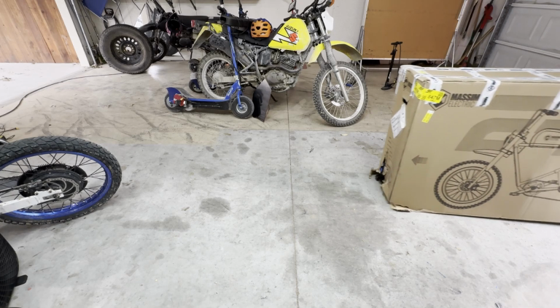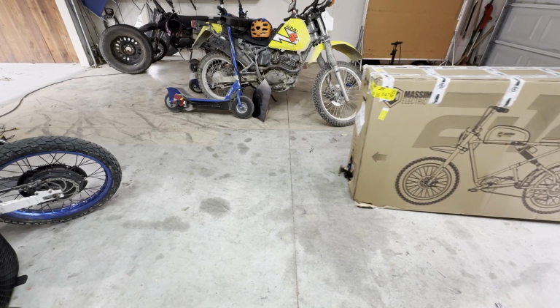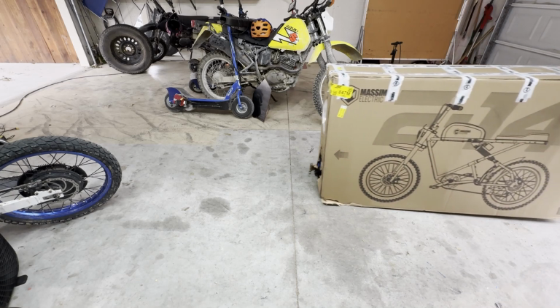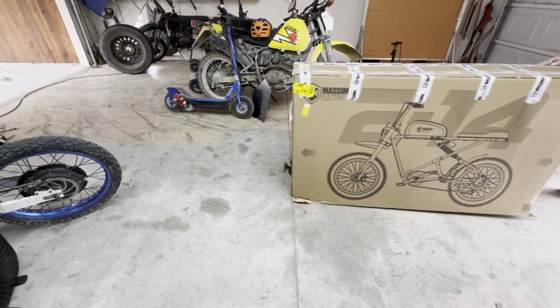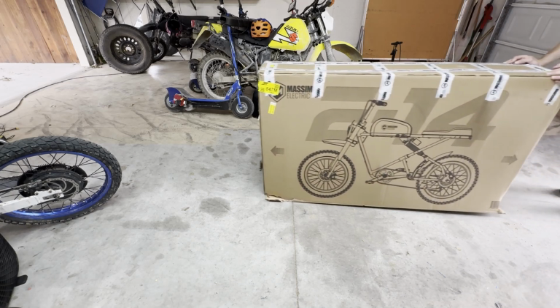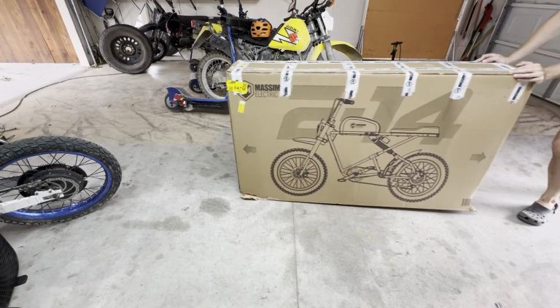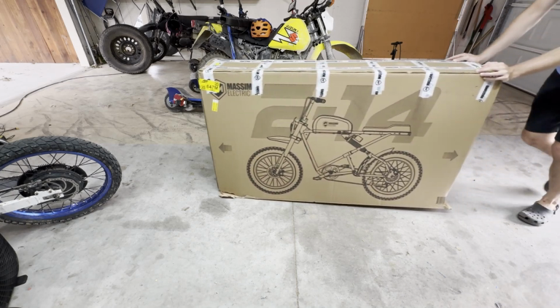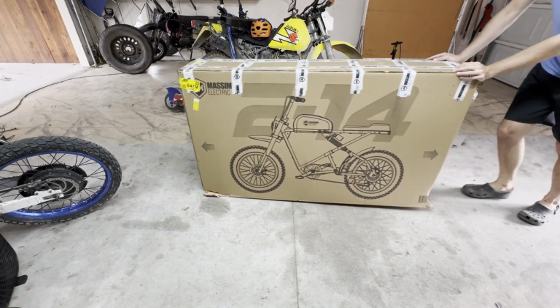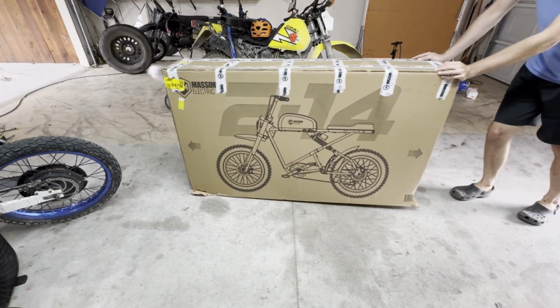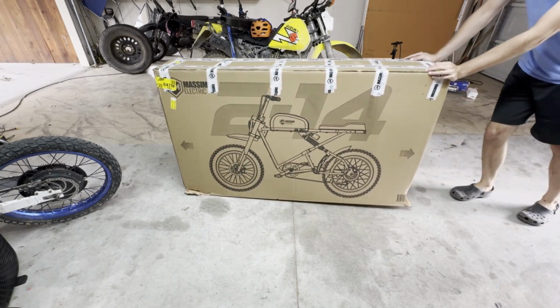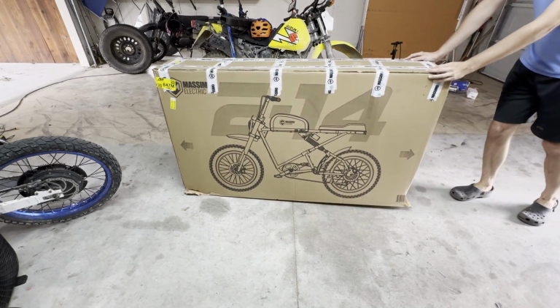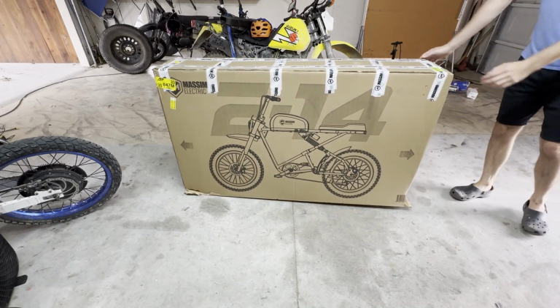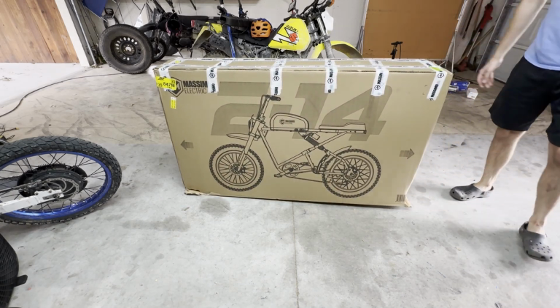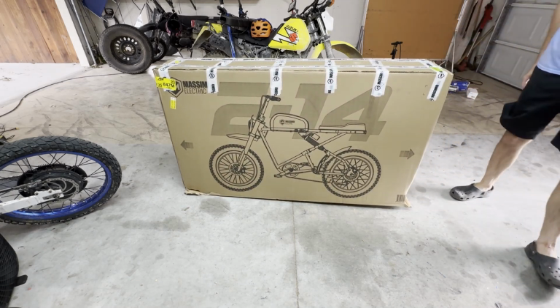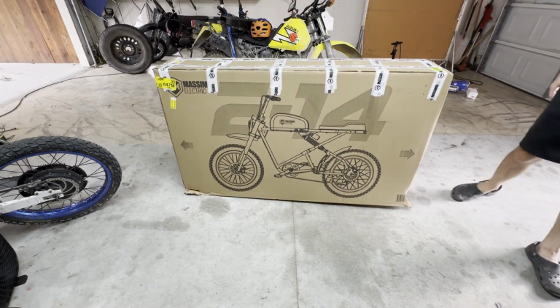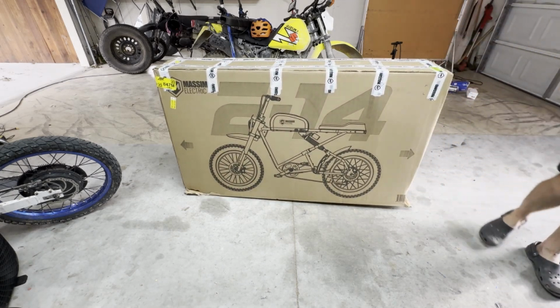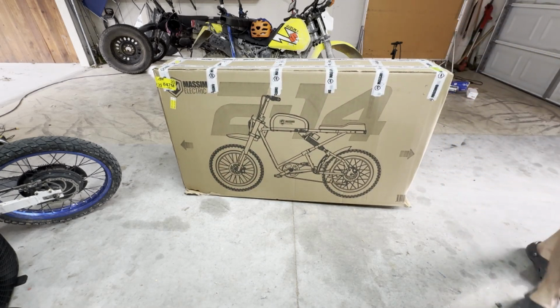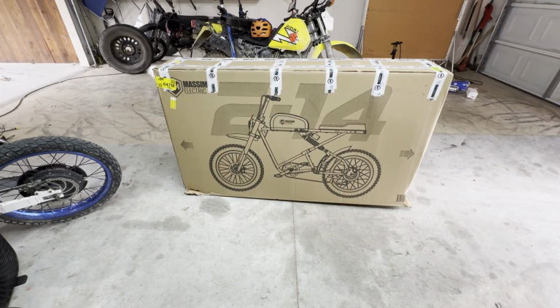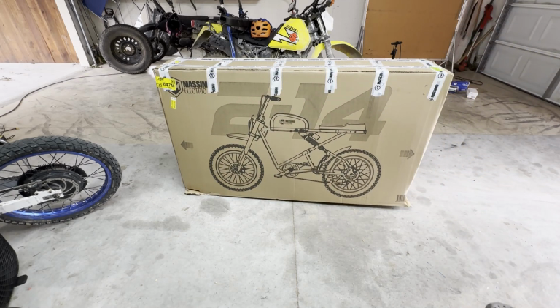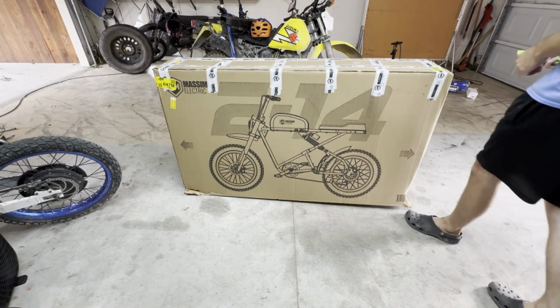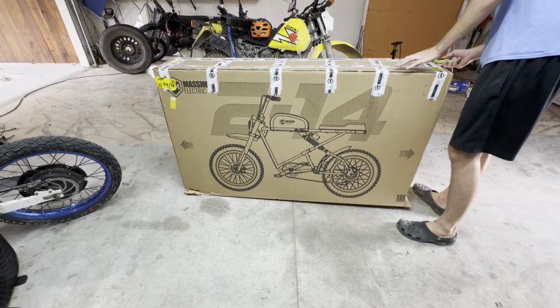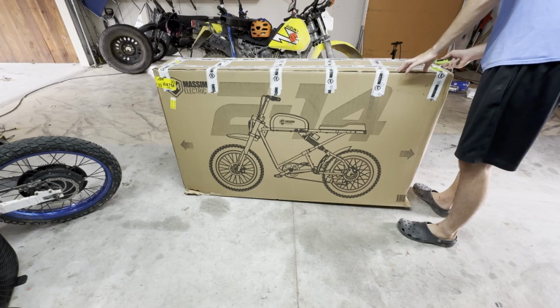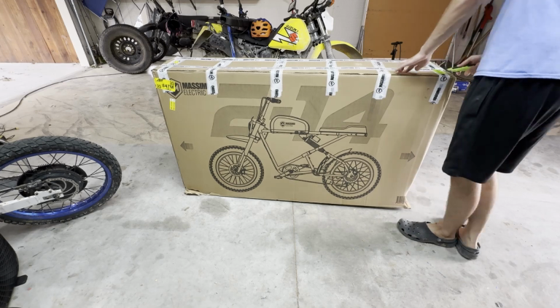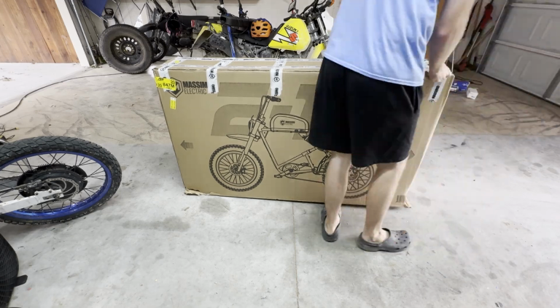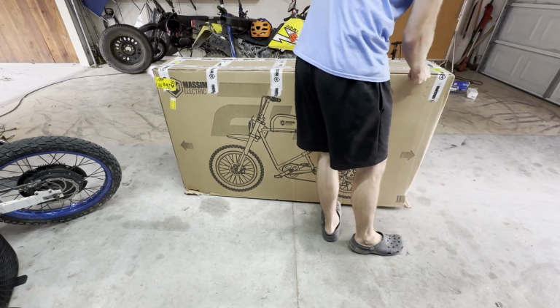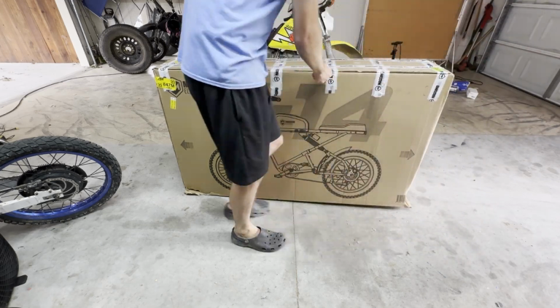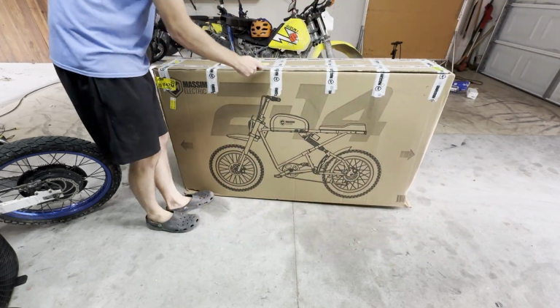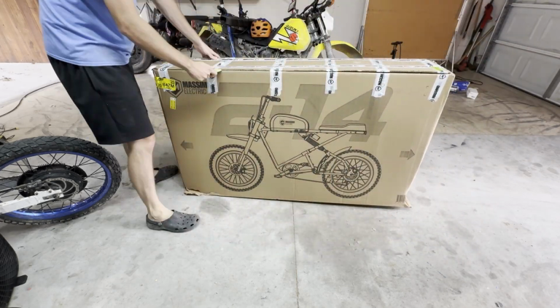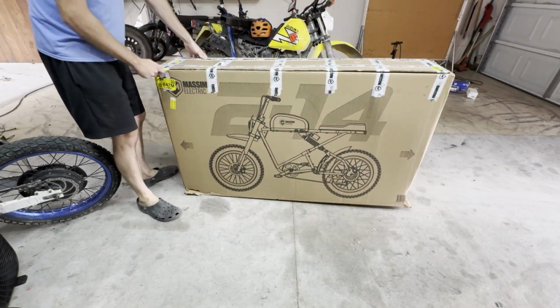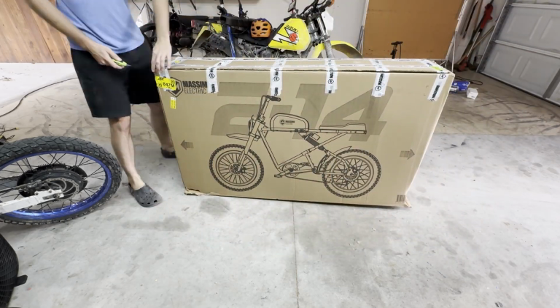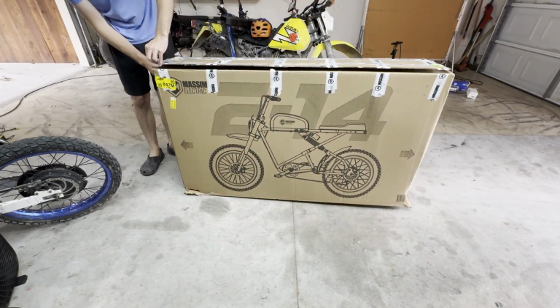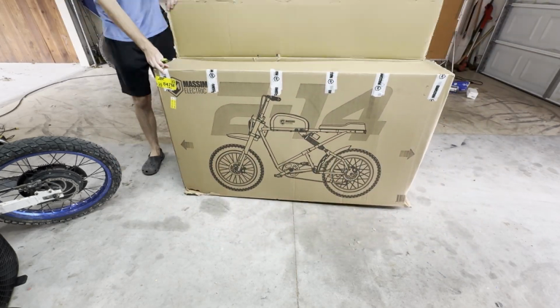I wanted to build a moped style e-bike and this Massimo Urban Runner e-bike looked like the perfect bike to start with.